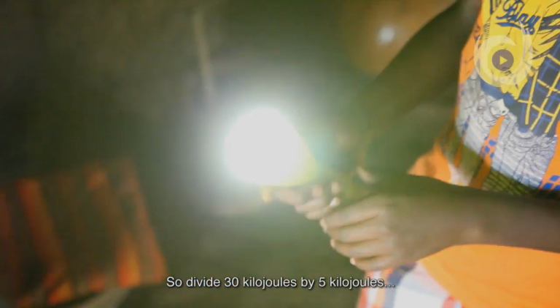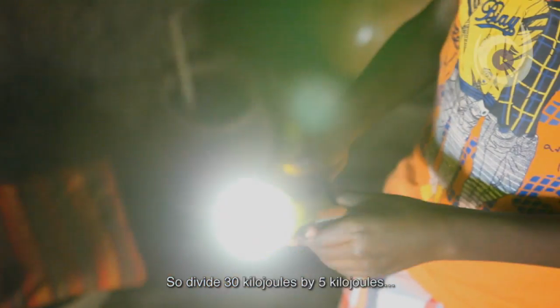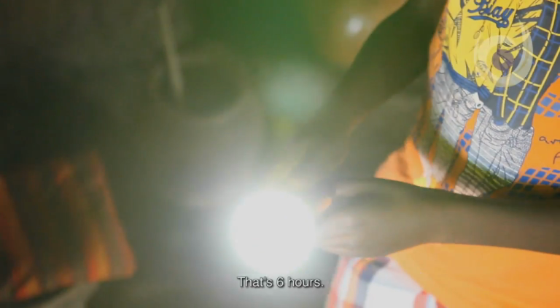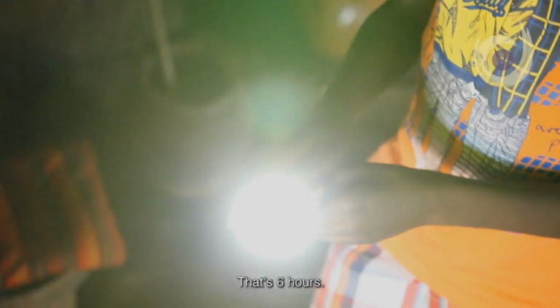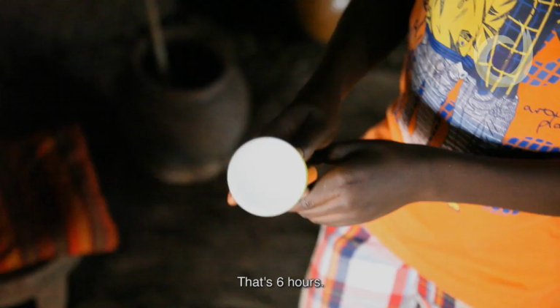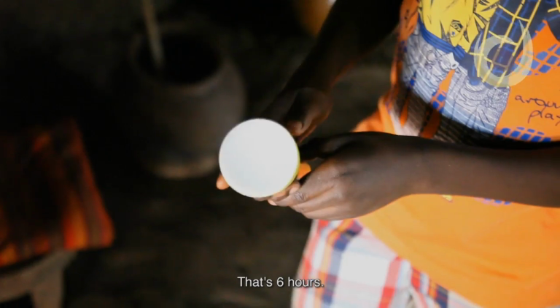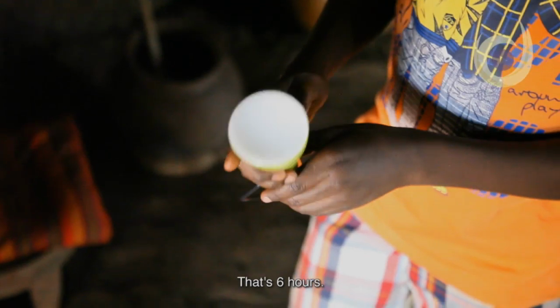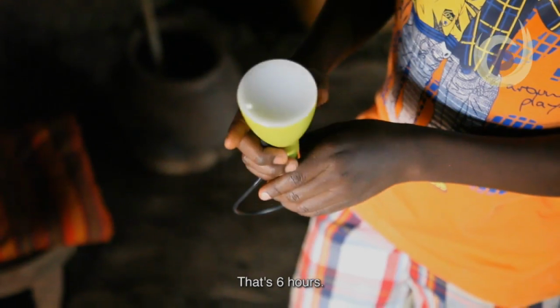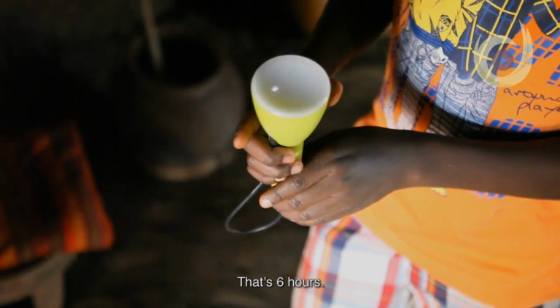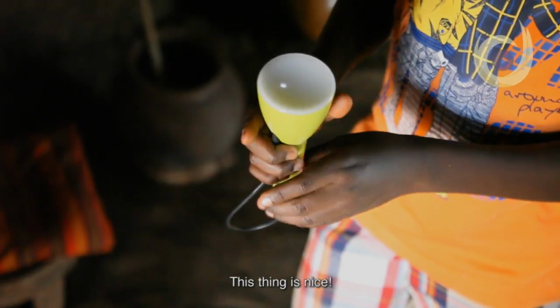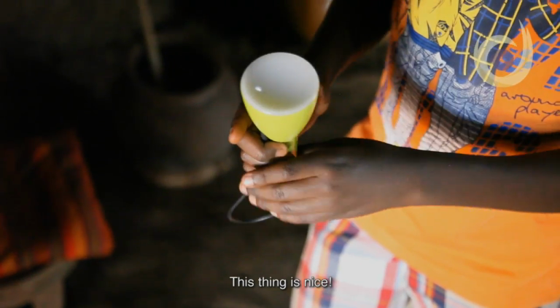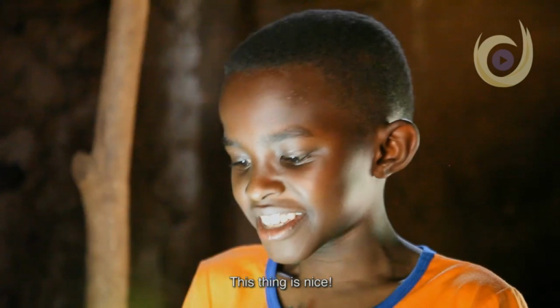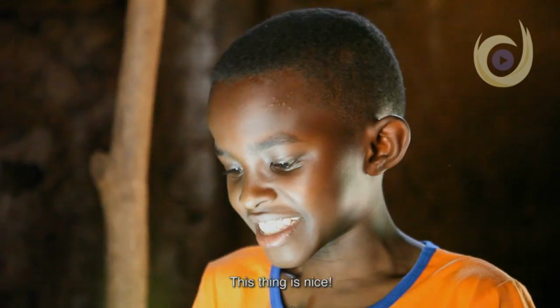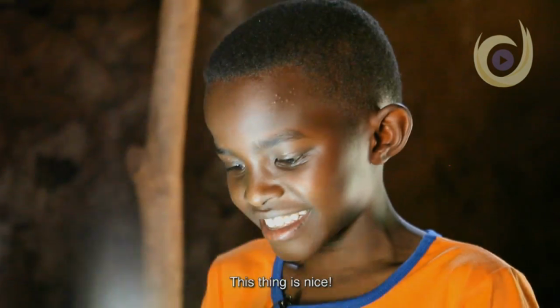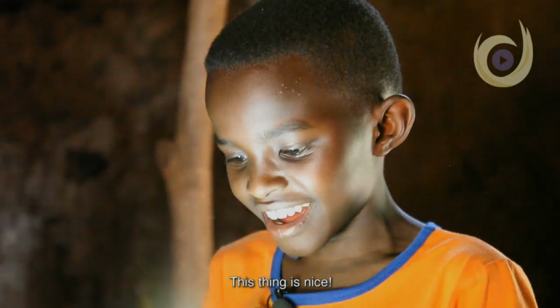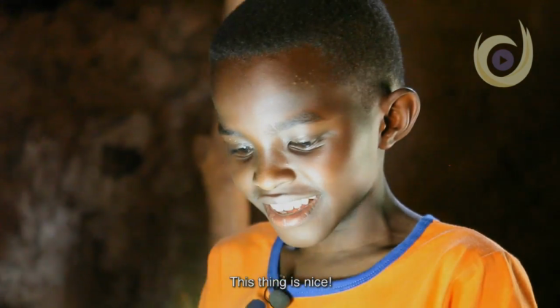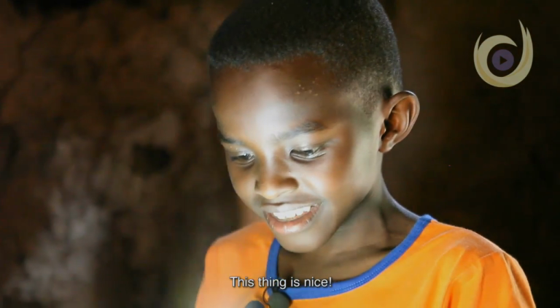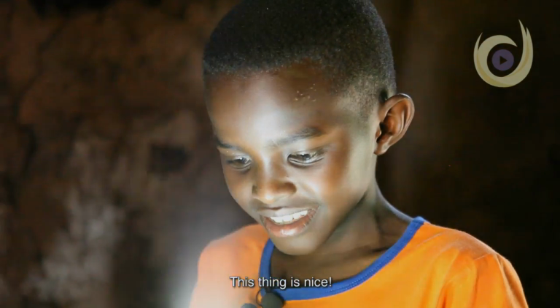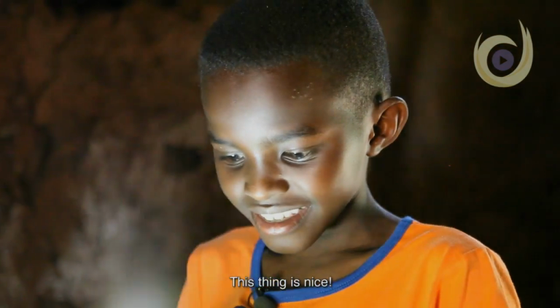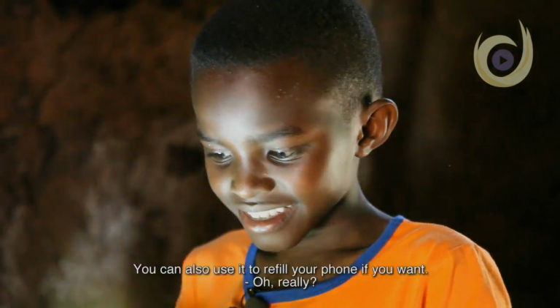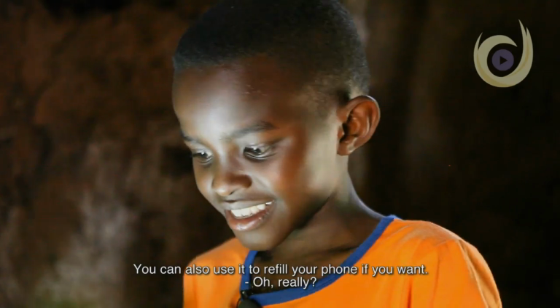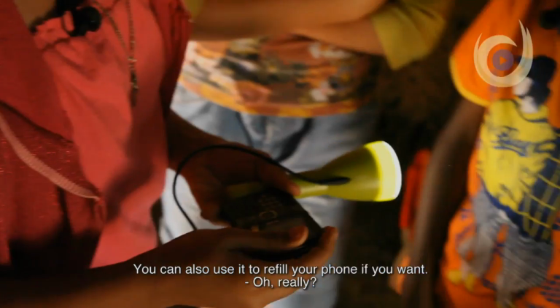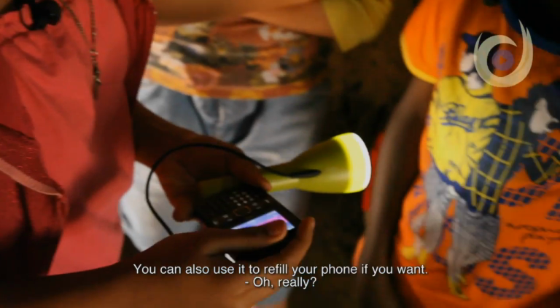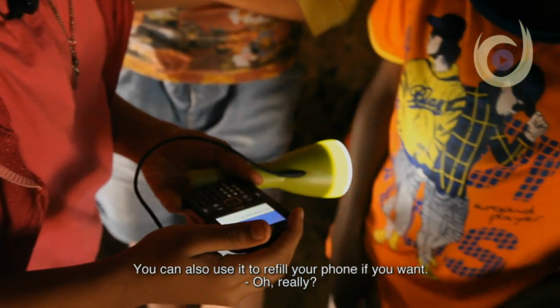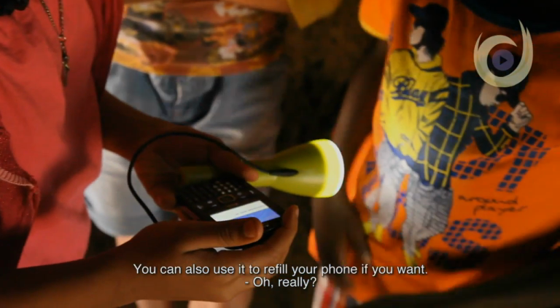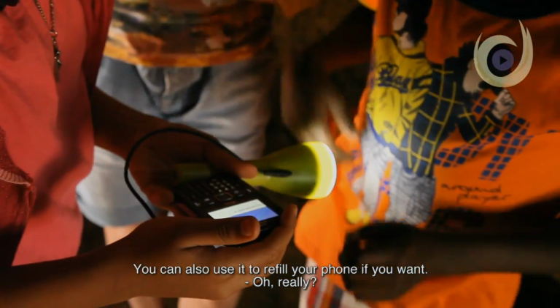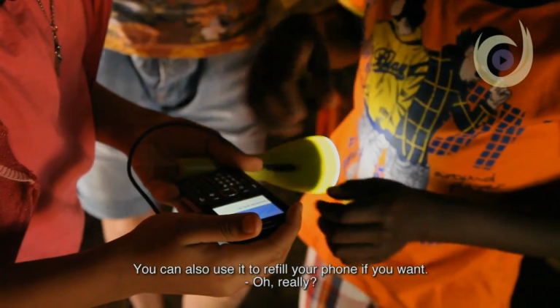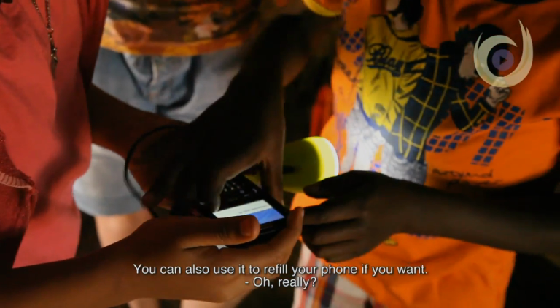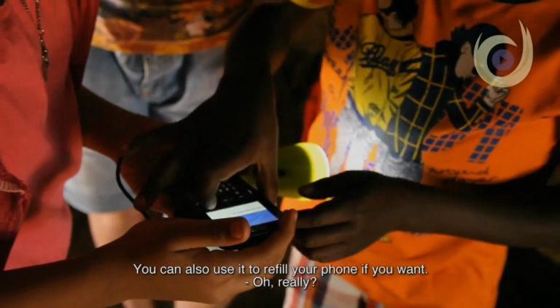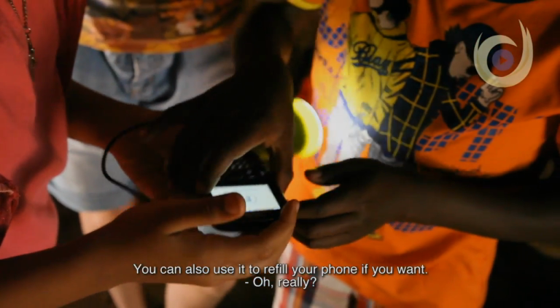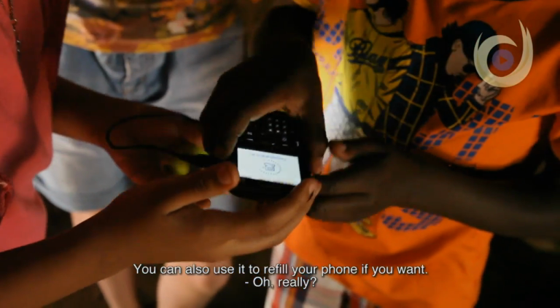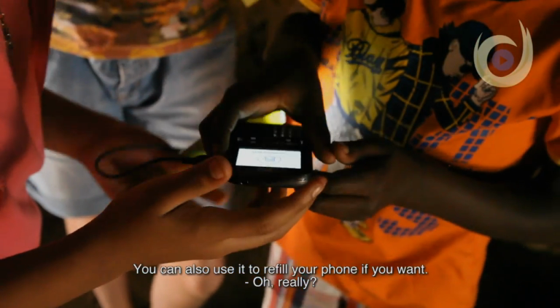So if you divide 30 kilojoules by five kilojoules, that's six hours. This thing is nice — you can also use it to refill your phone if you want.